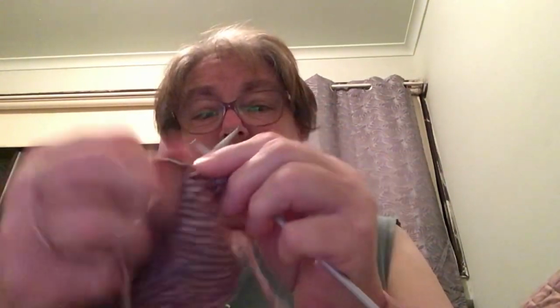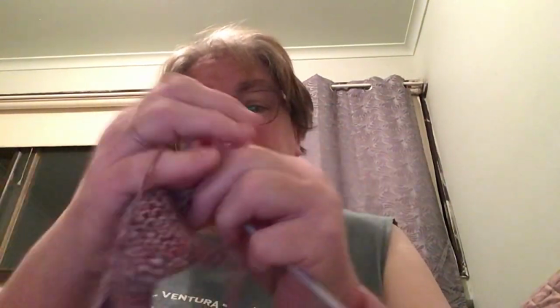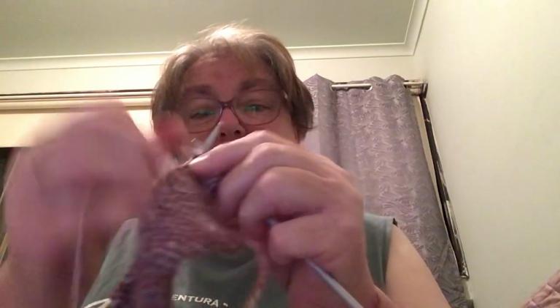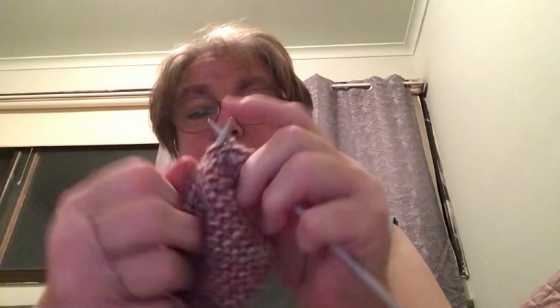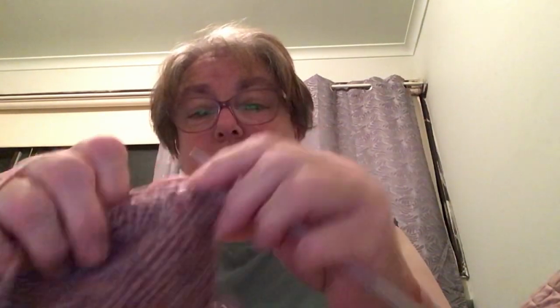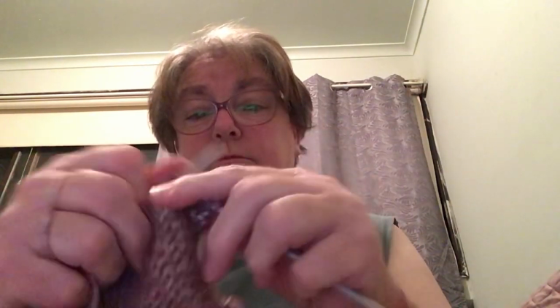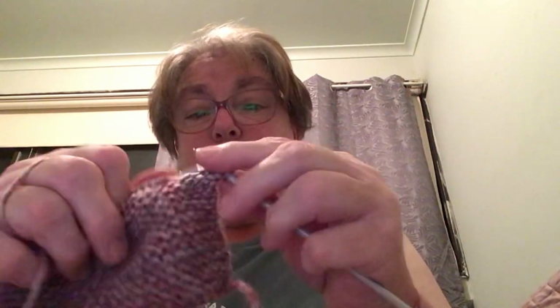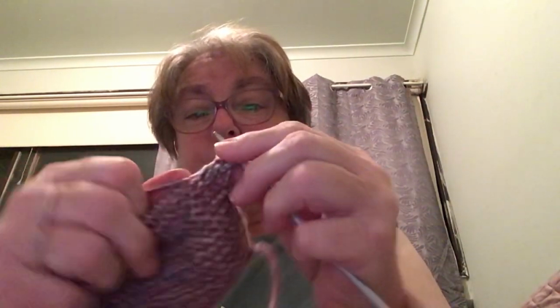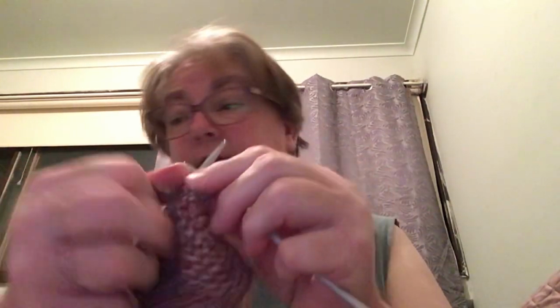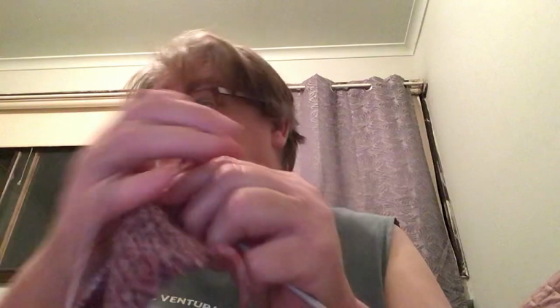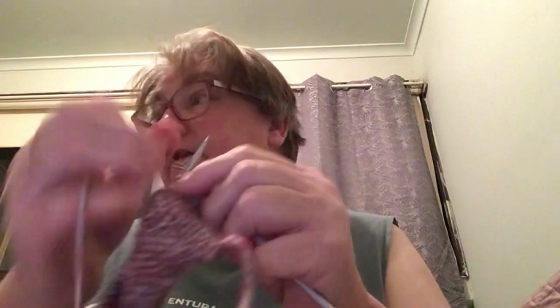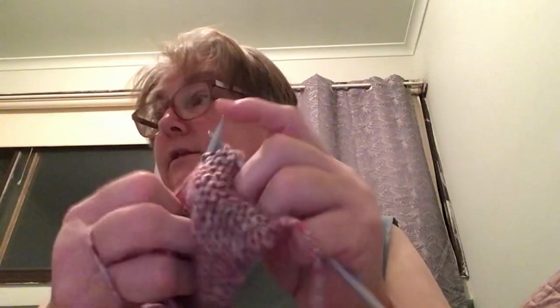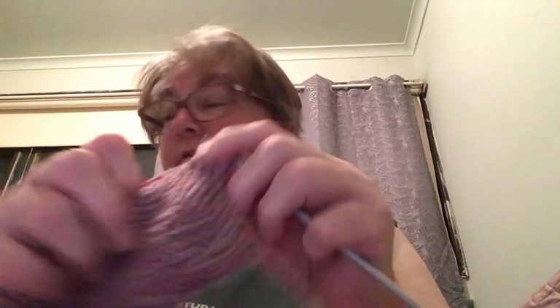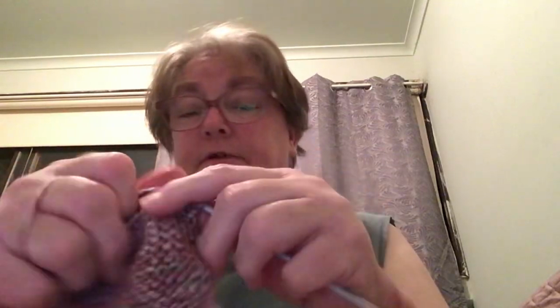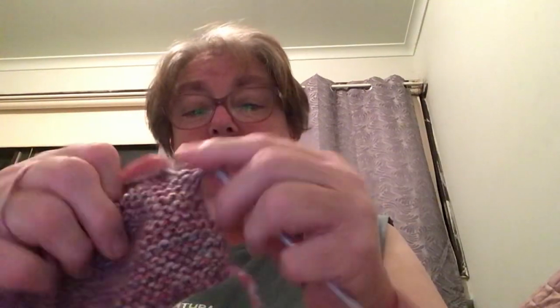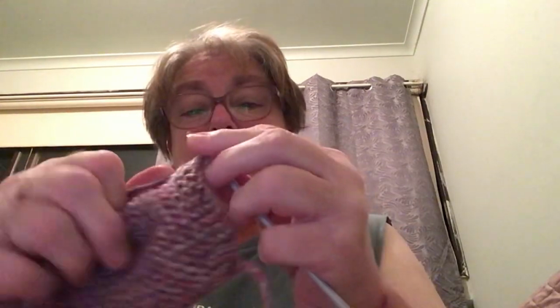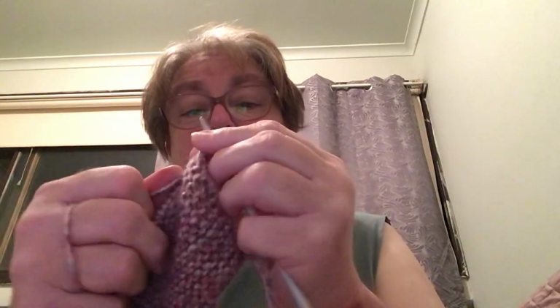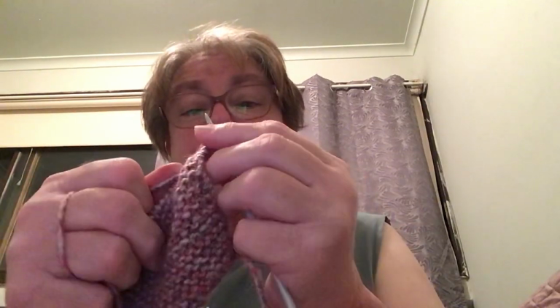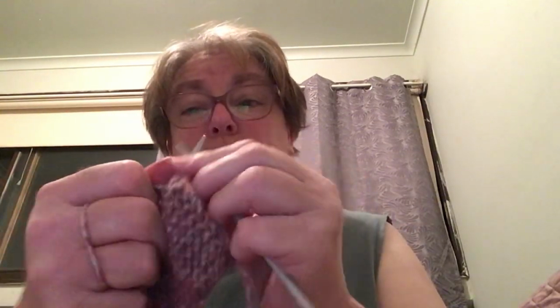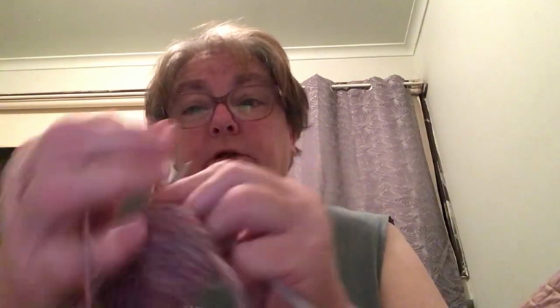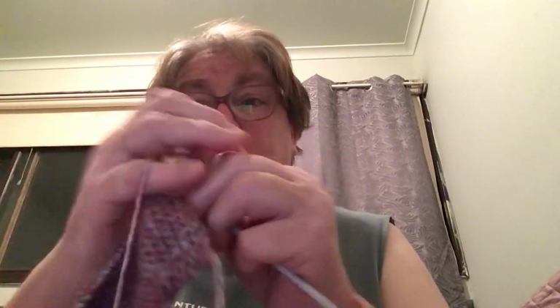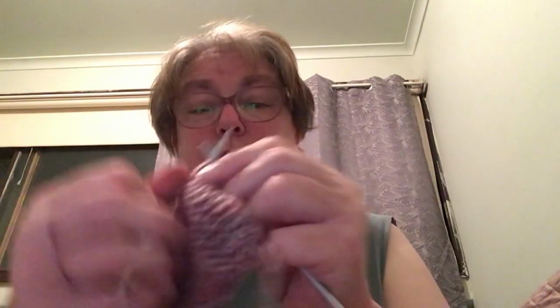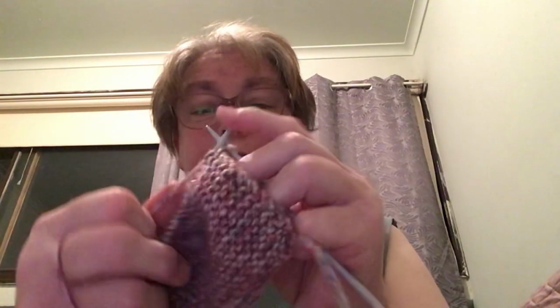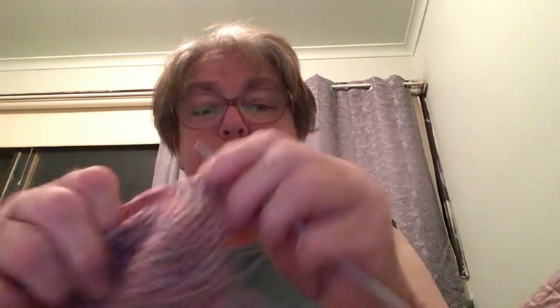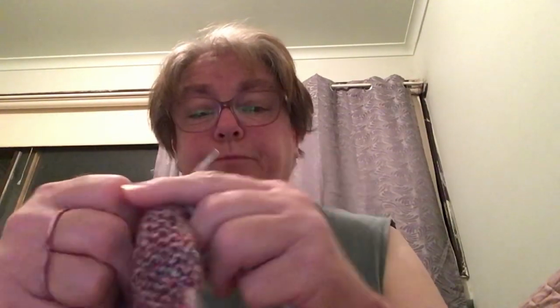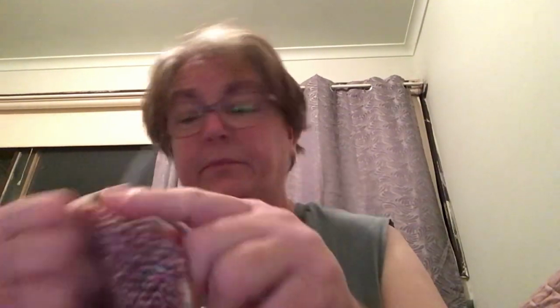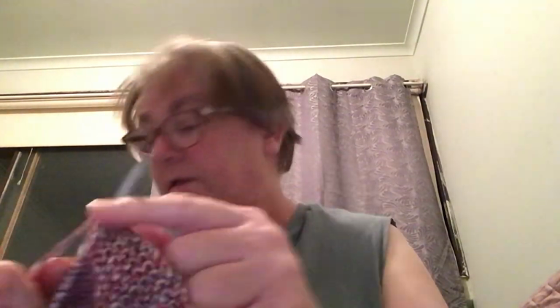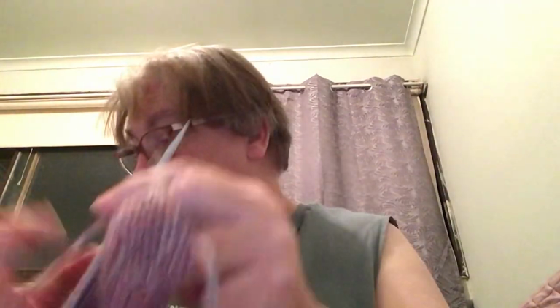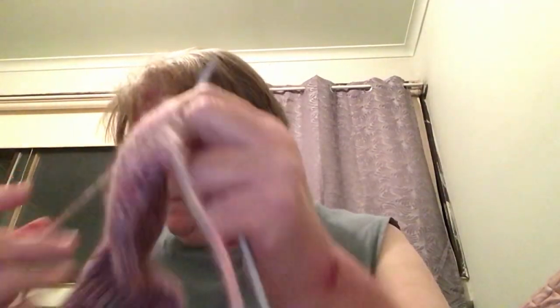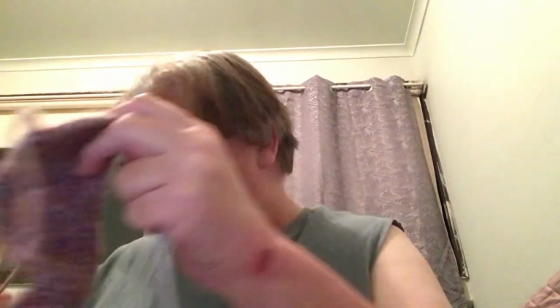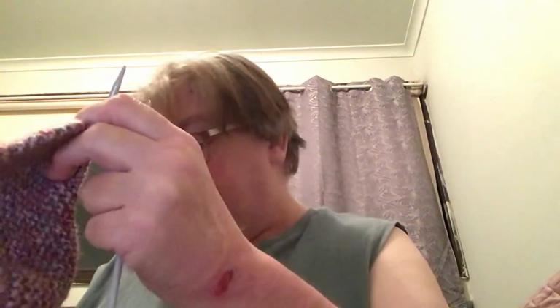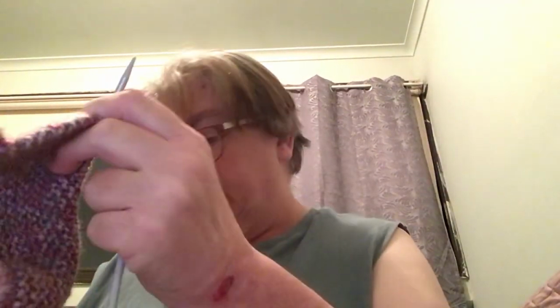I've got more of the yarn in a different colour over in my tote, so I'll use that one for the remaining pouches.